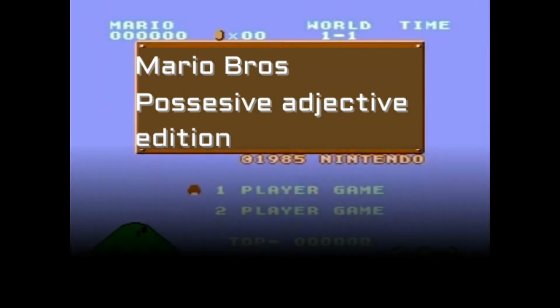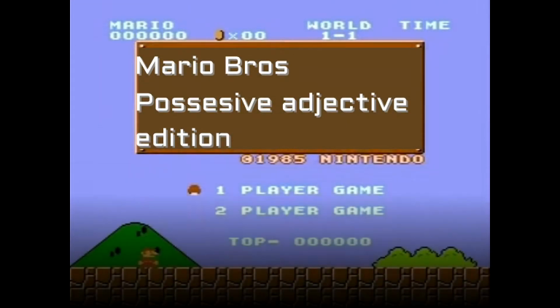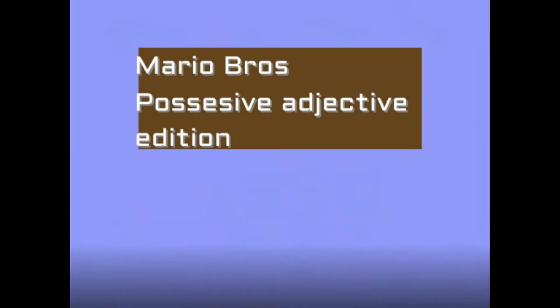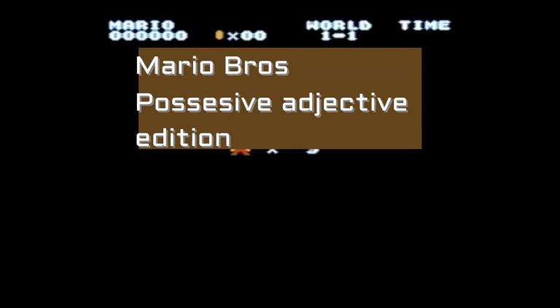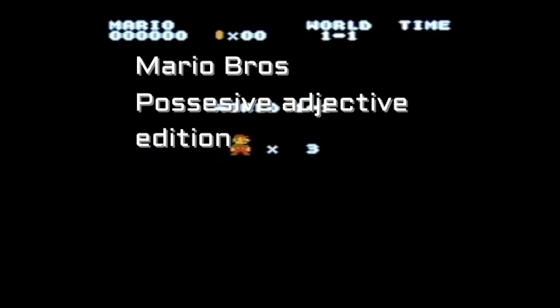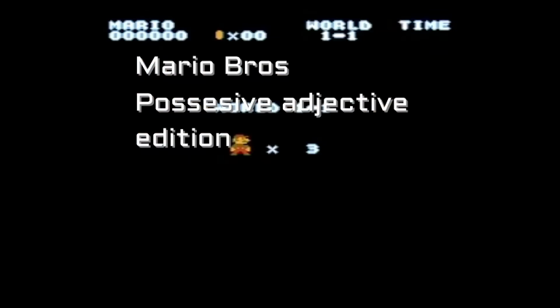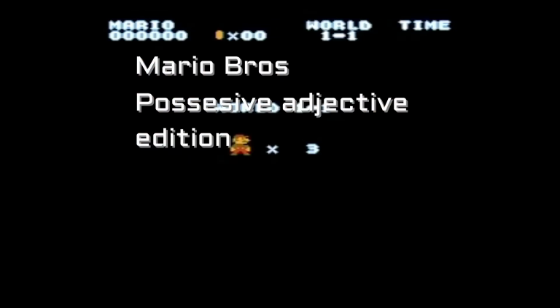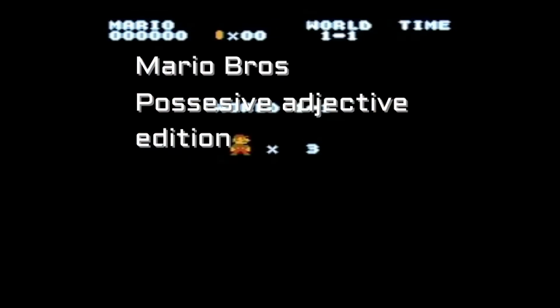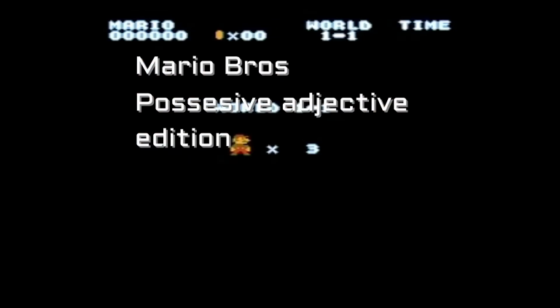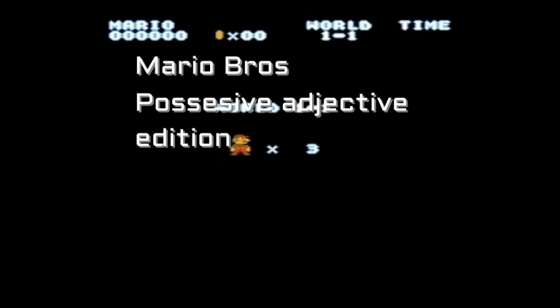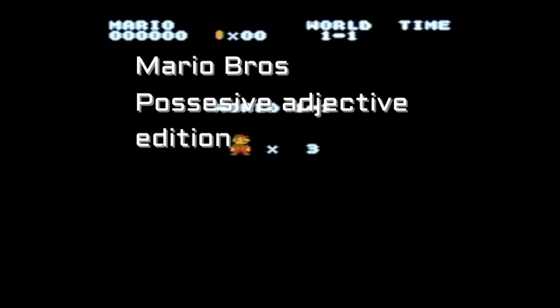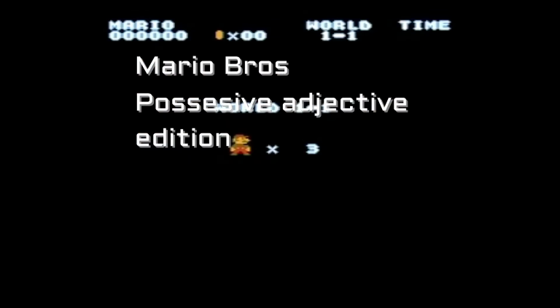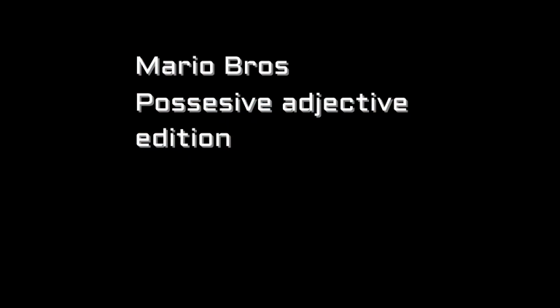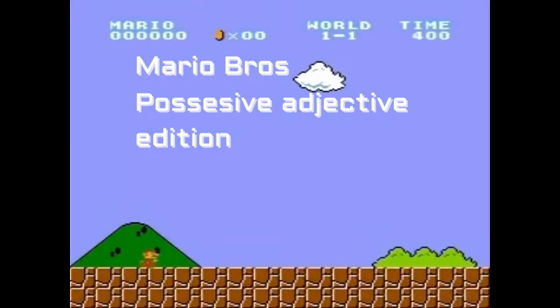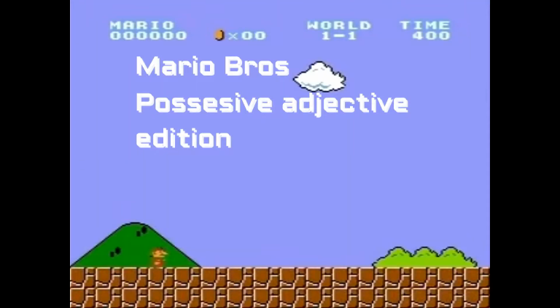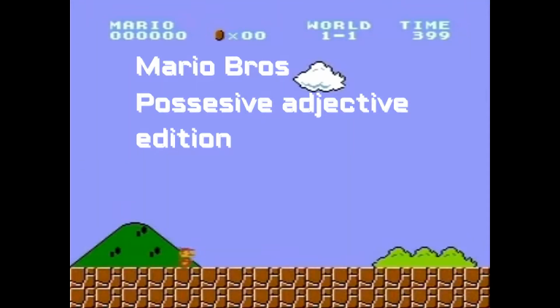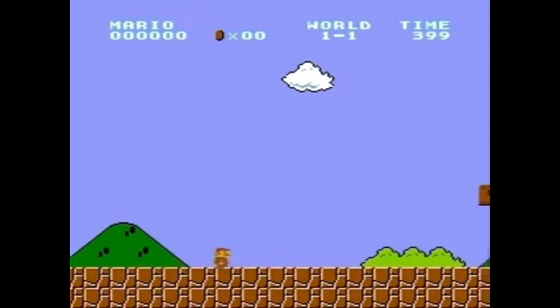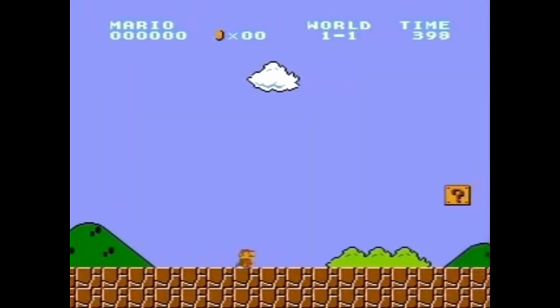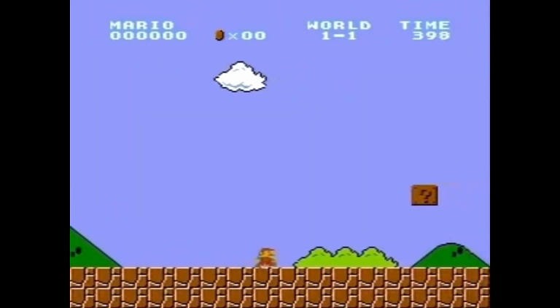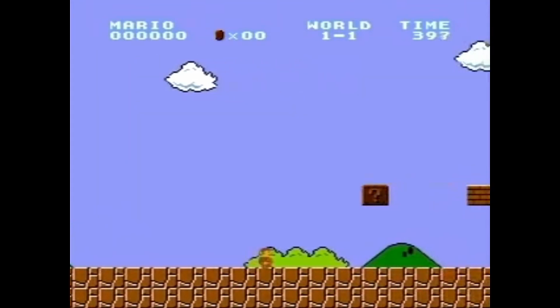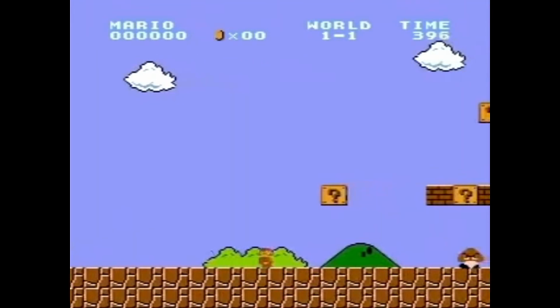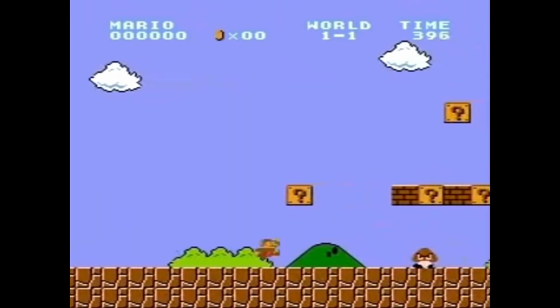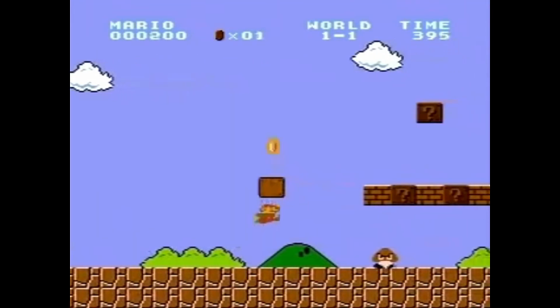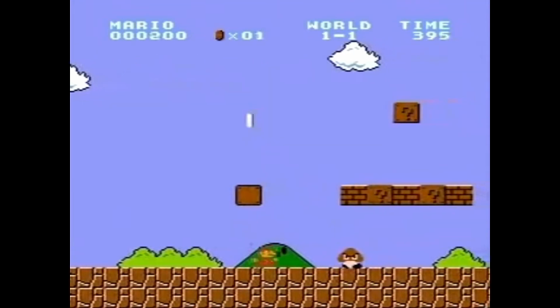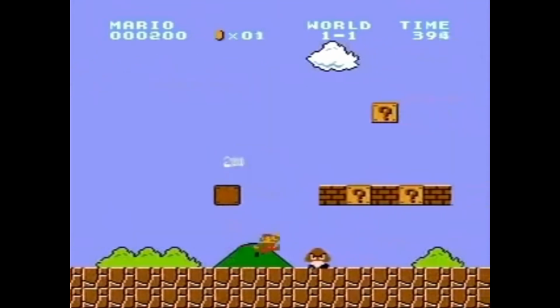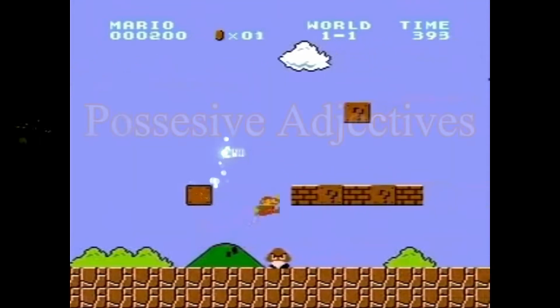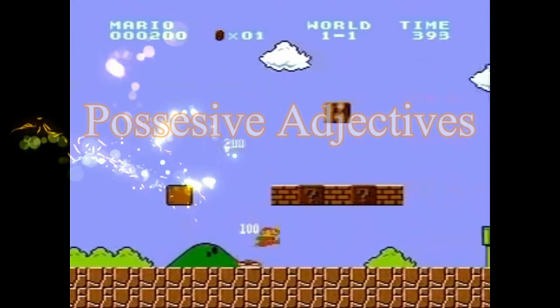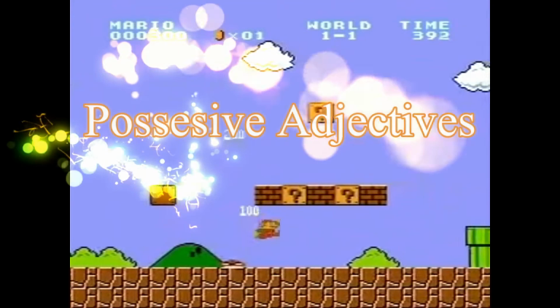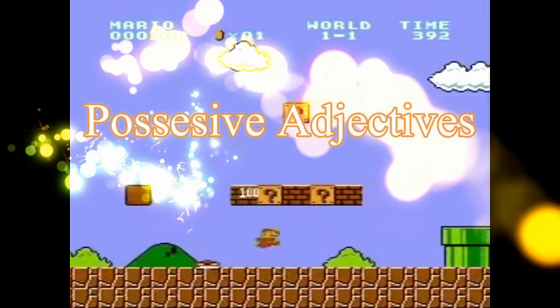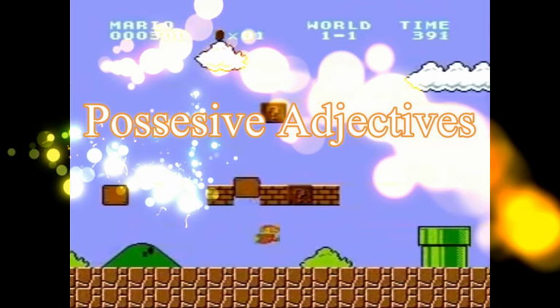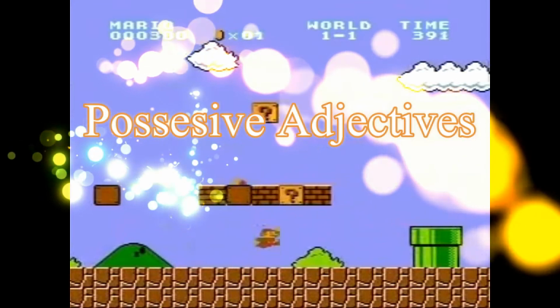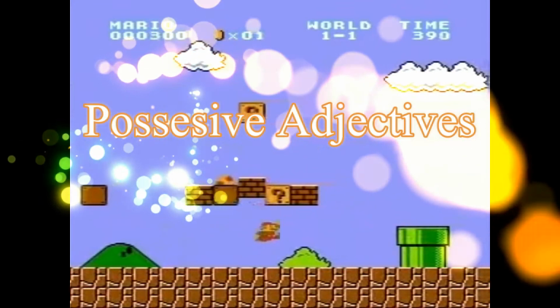Let's go! Hello everyone, and today we are going to be learning about possessive adjectives.